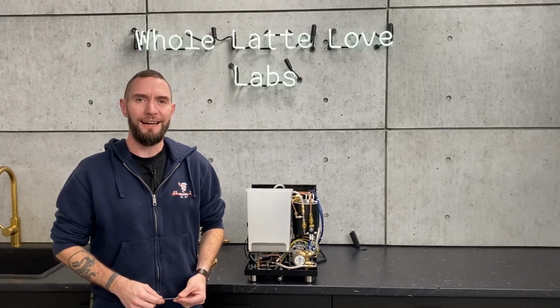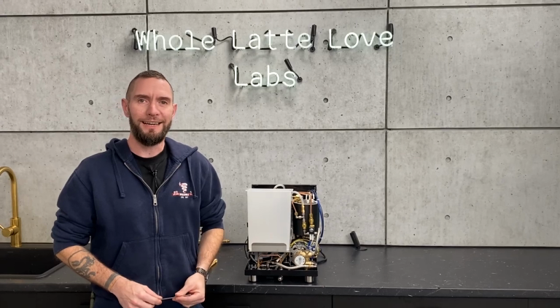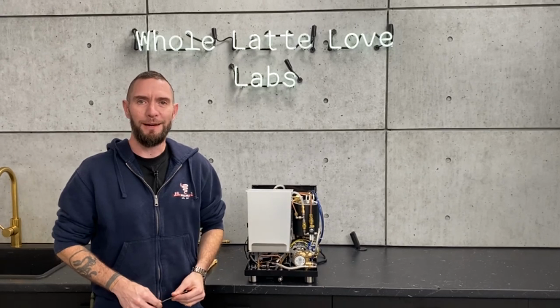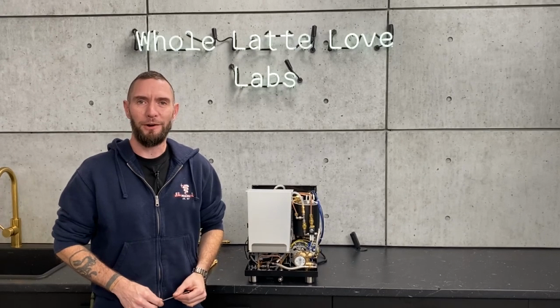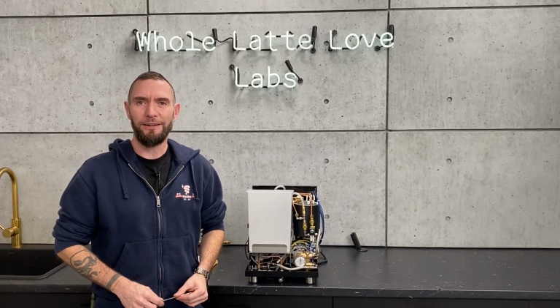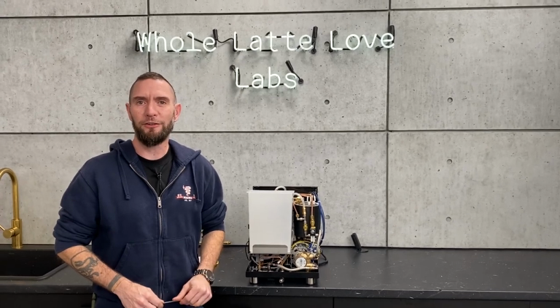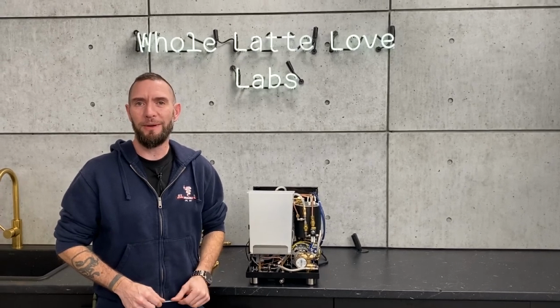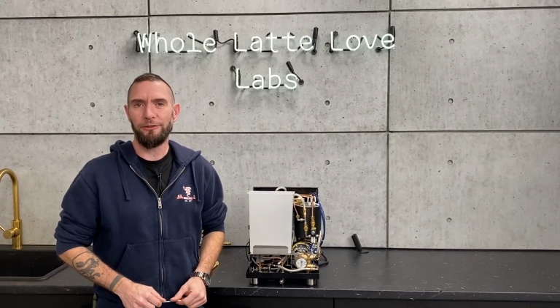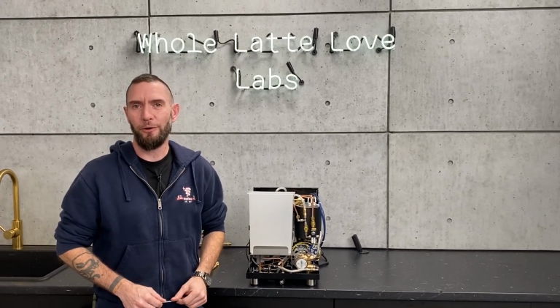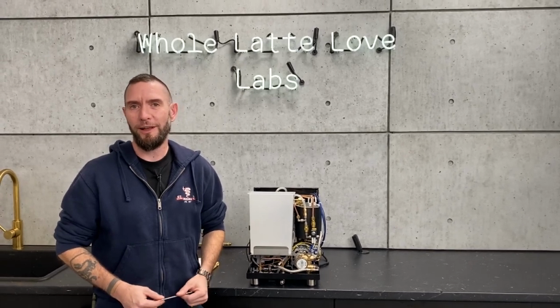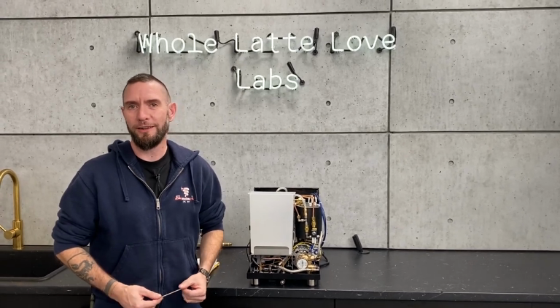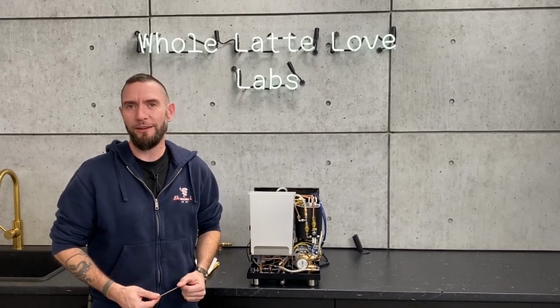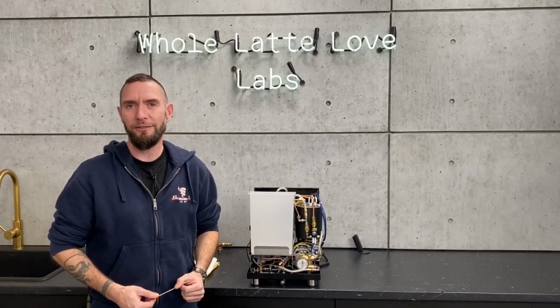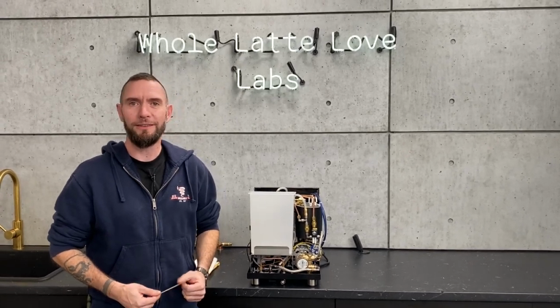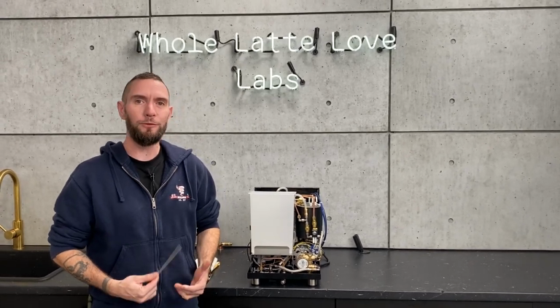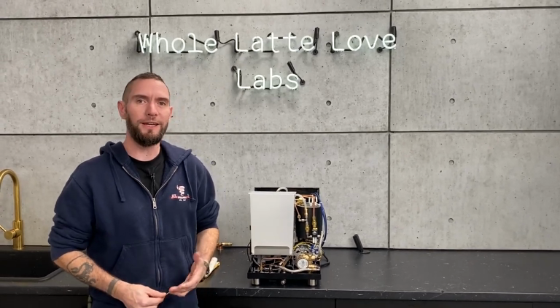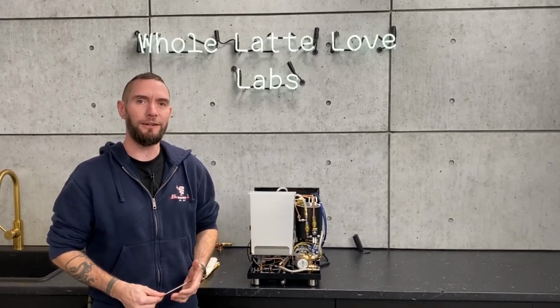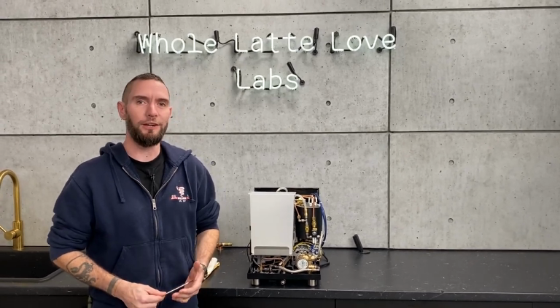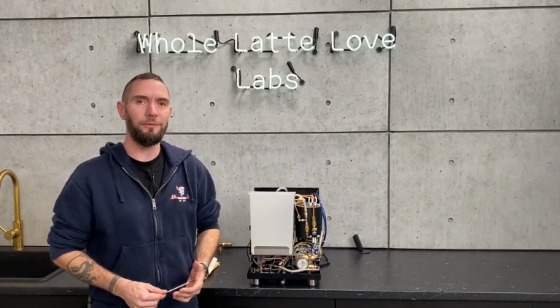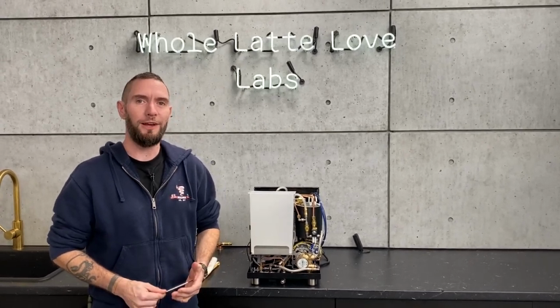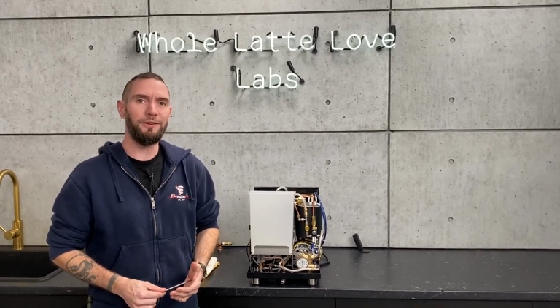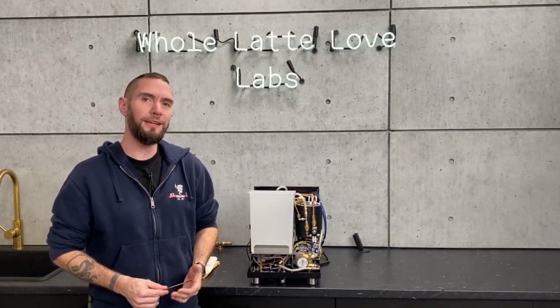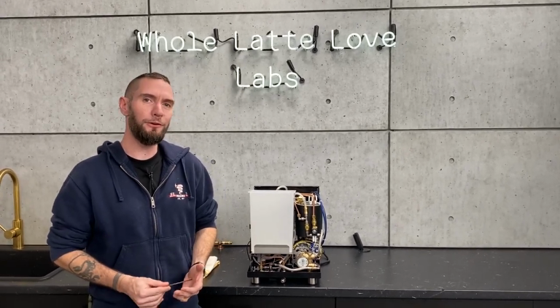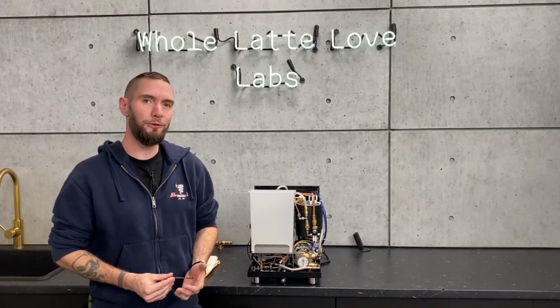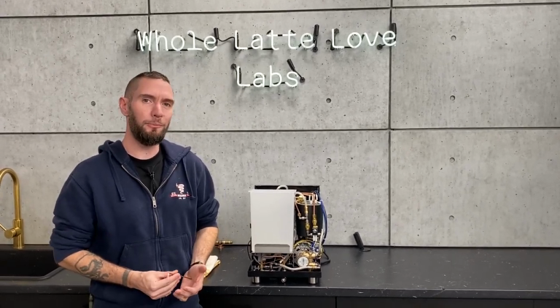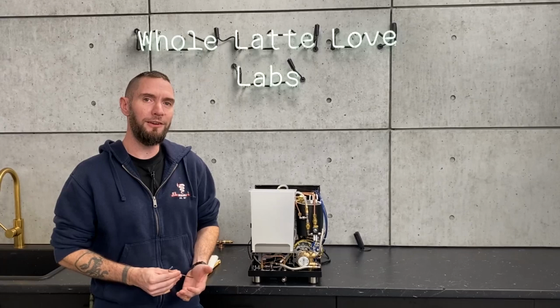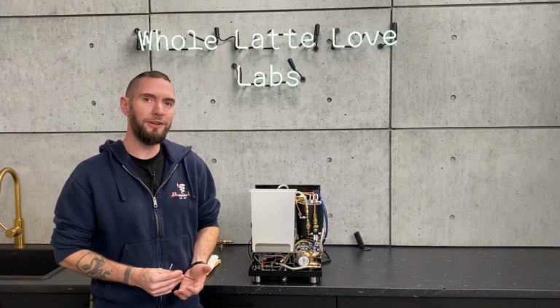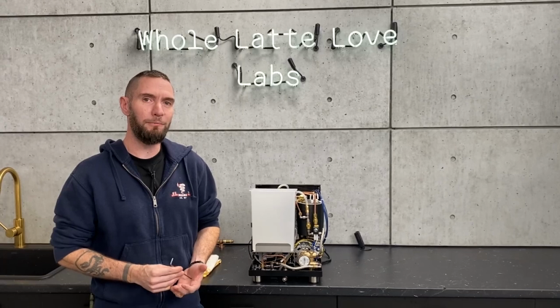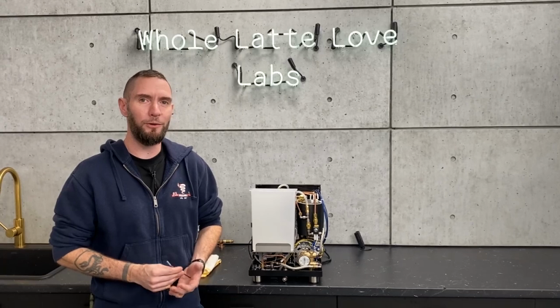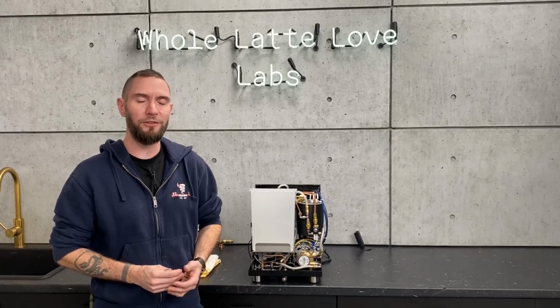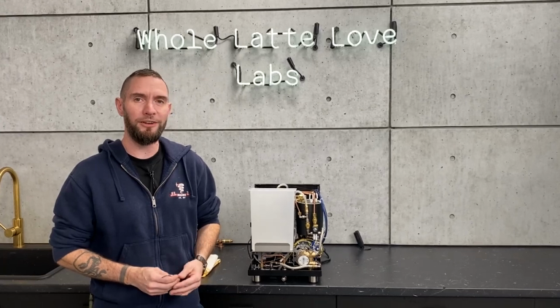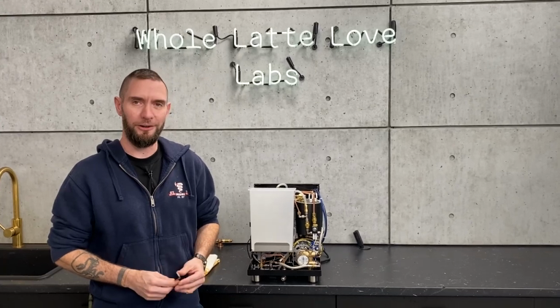Hi, I'm Brian, Service Manager at Whole Latte Love. This week on Cribs, I'm taking you through the Profitec Pro 700.